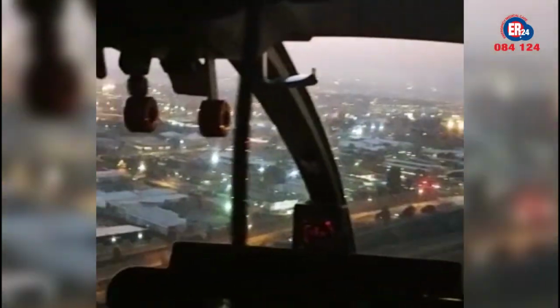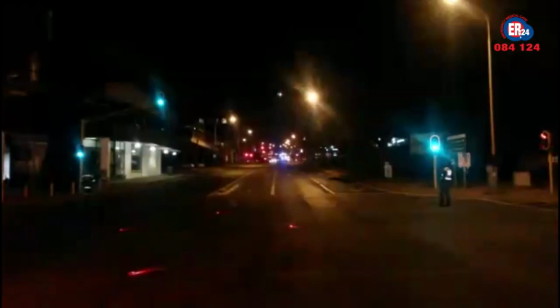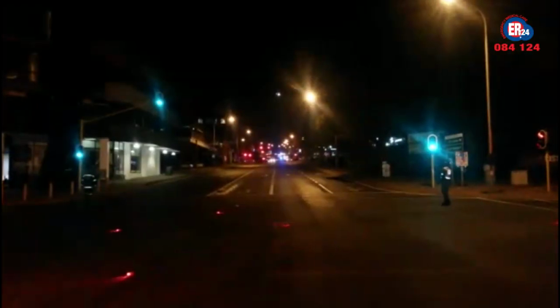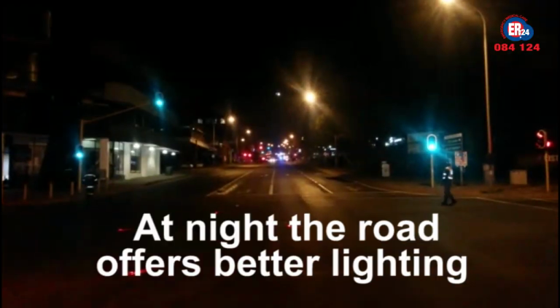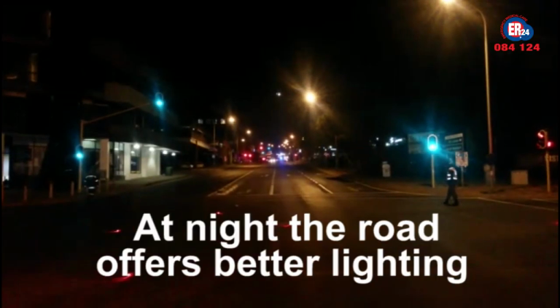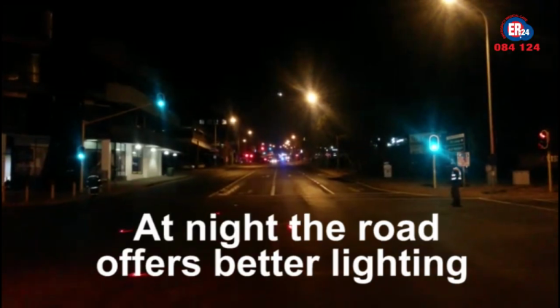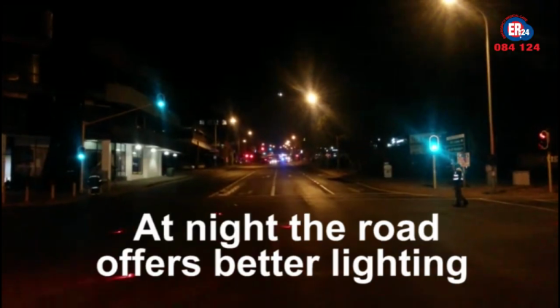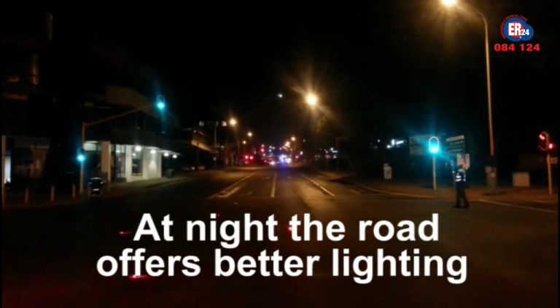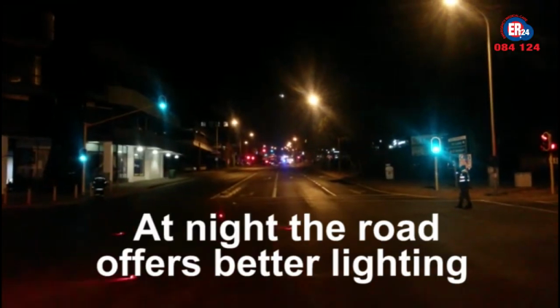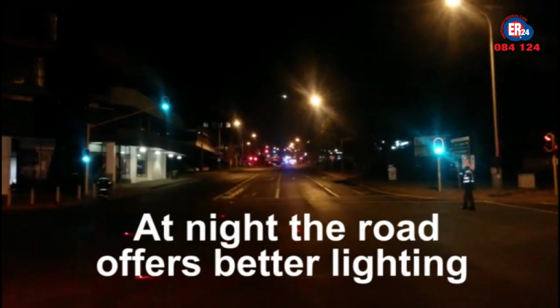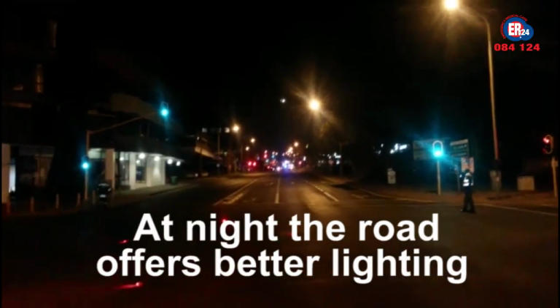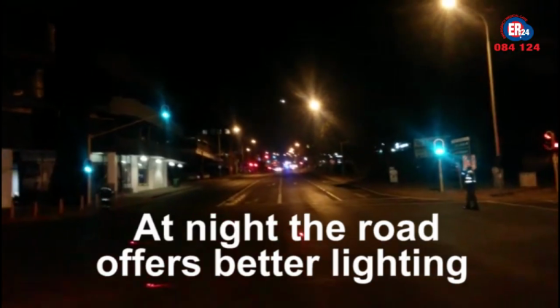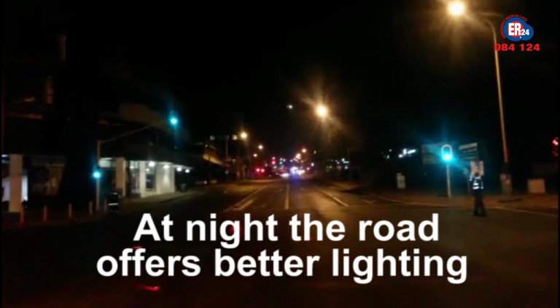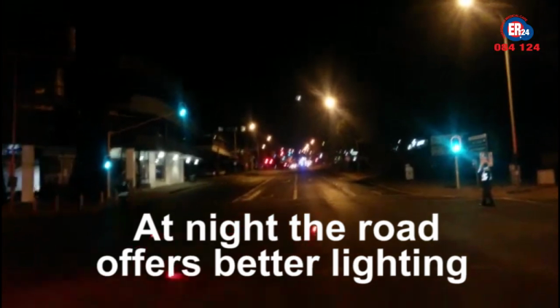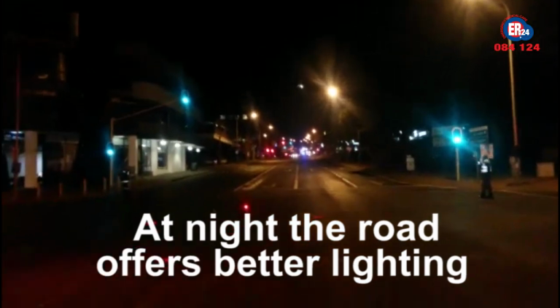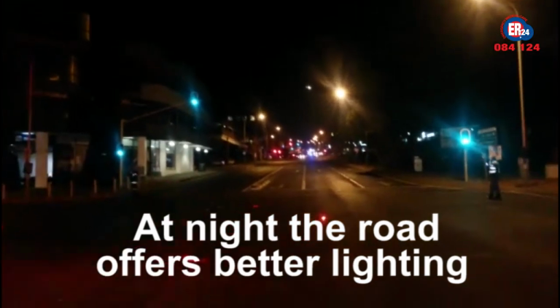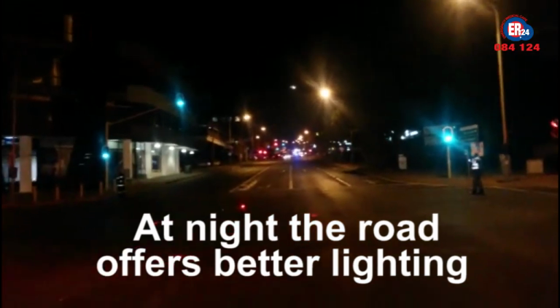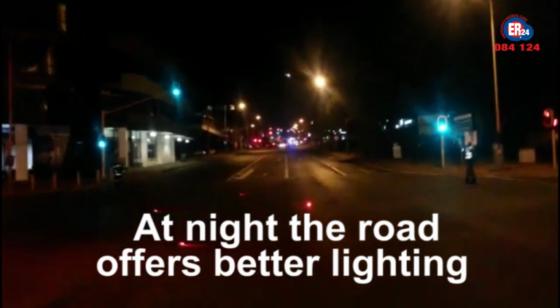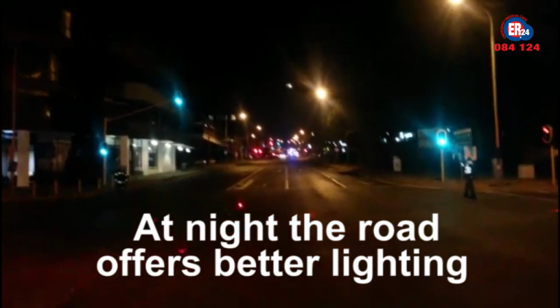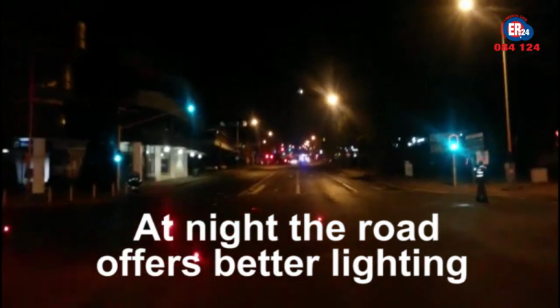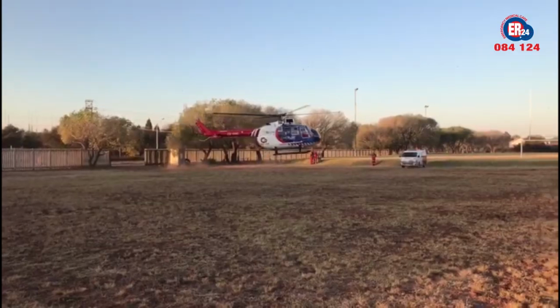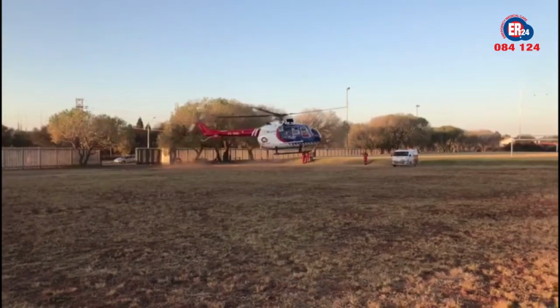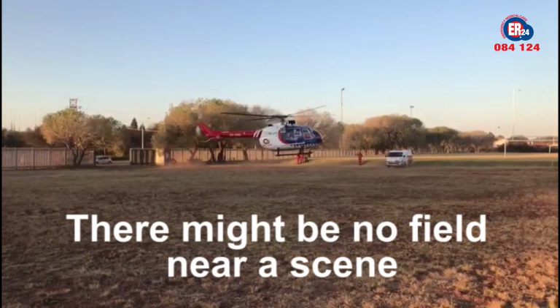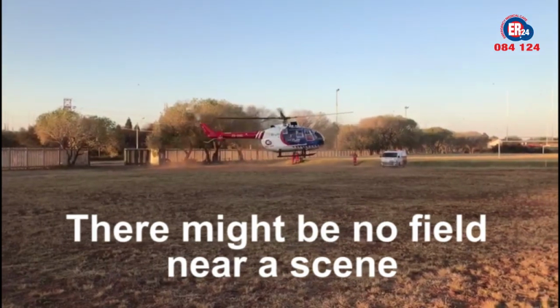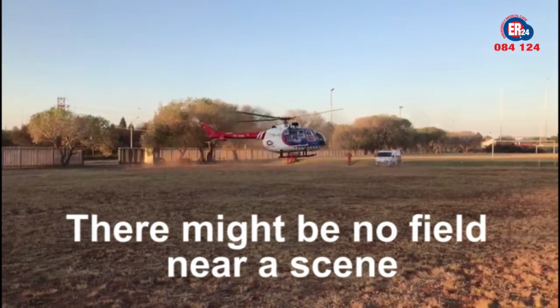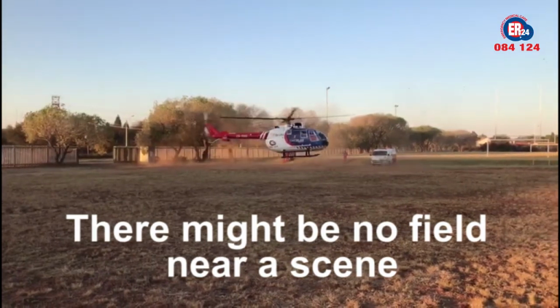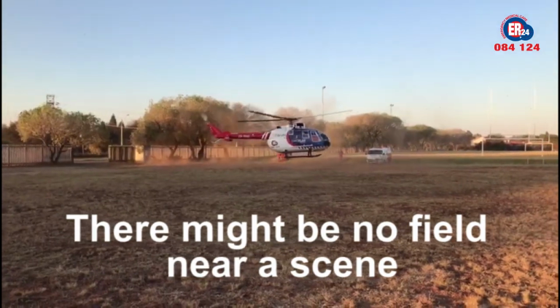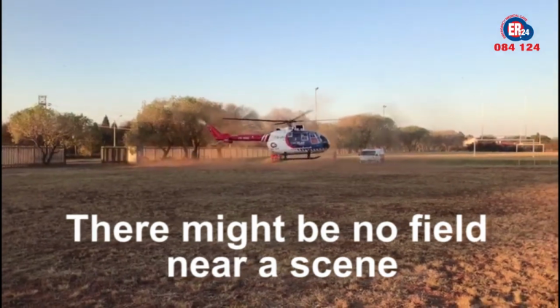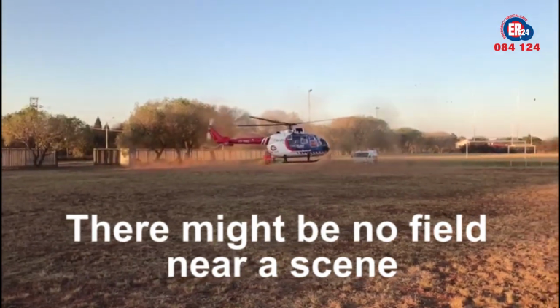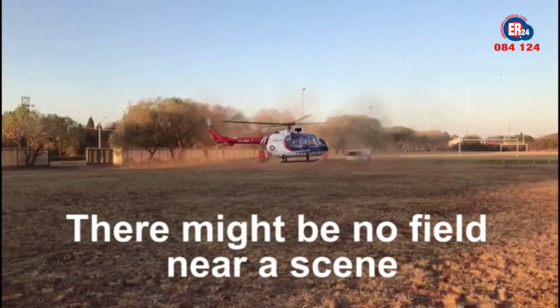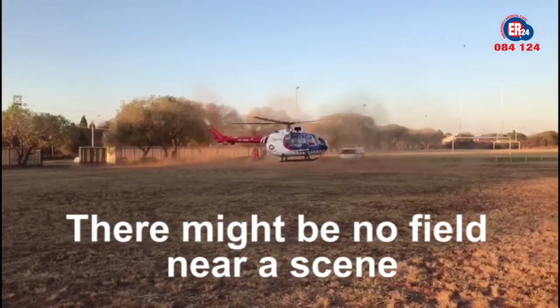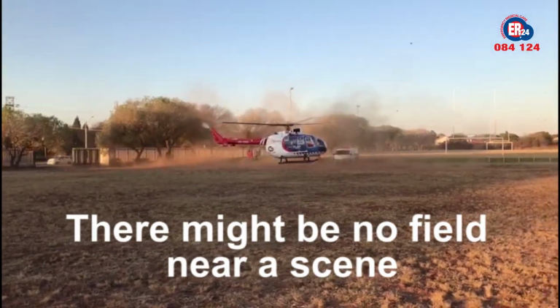Especially at night, the road offers better lighting. Although we don't prefer to land on a road, the field might not always be nearer to the scene.